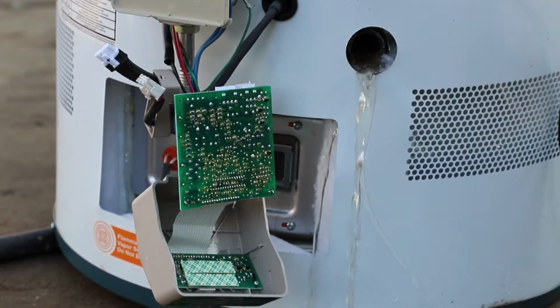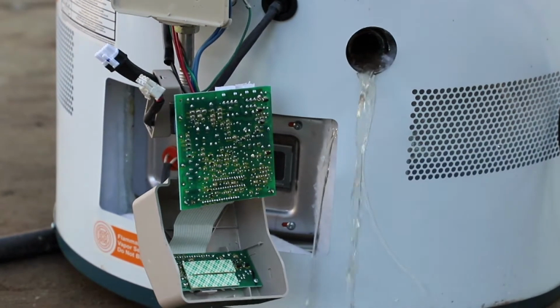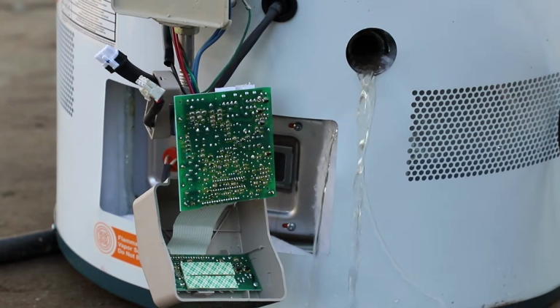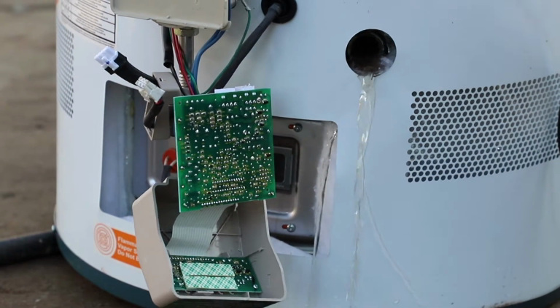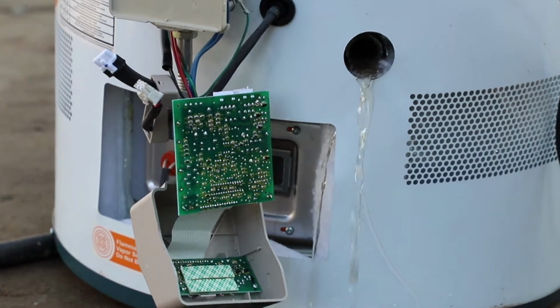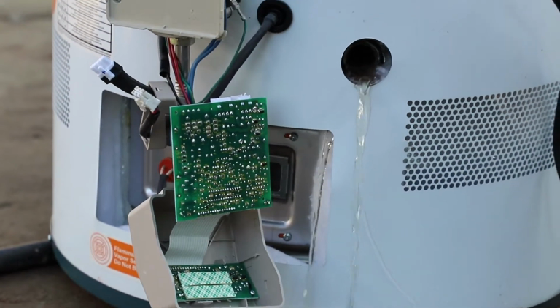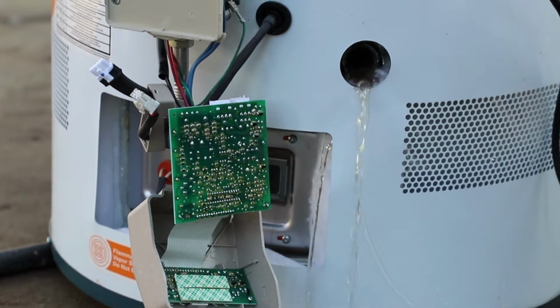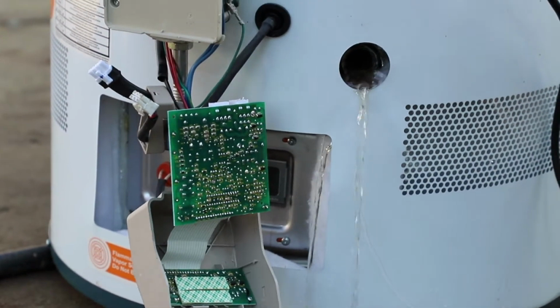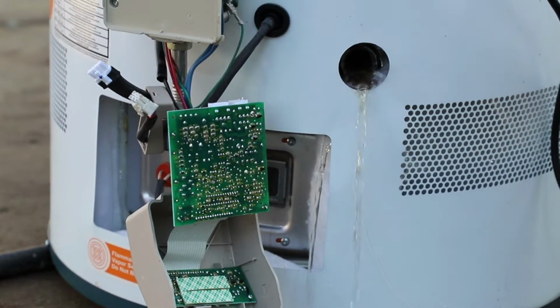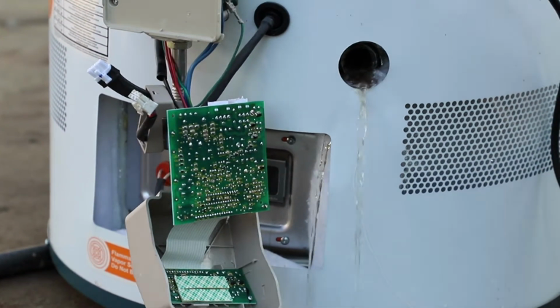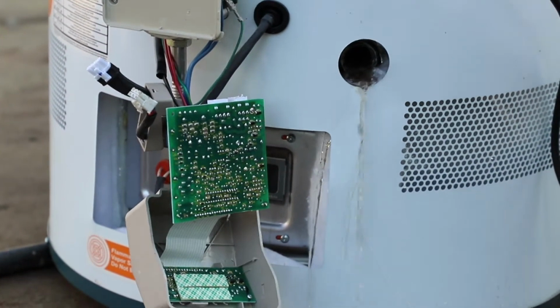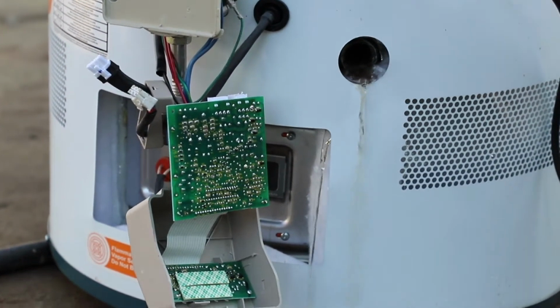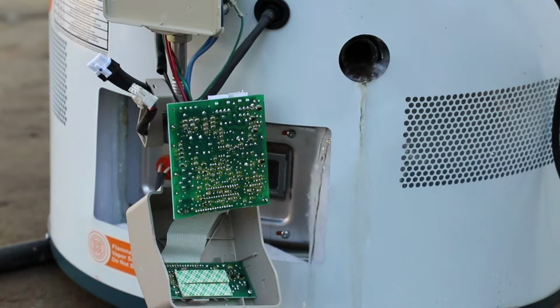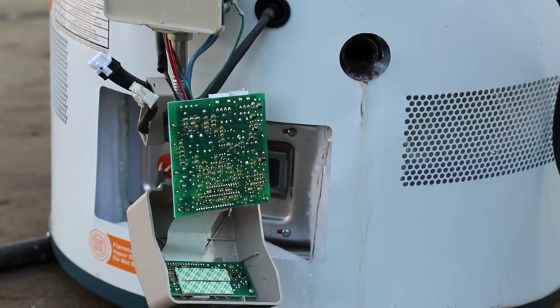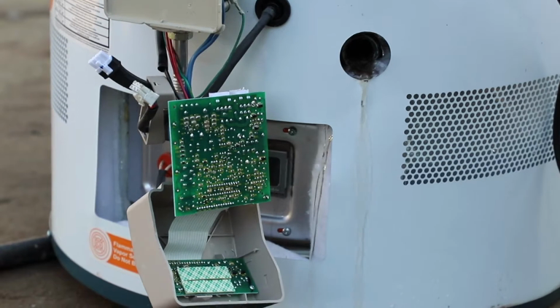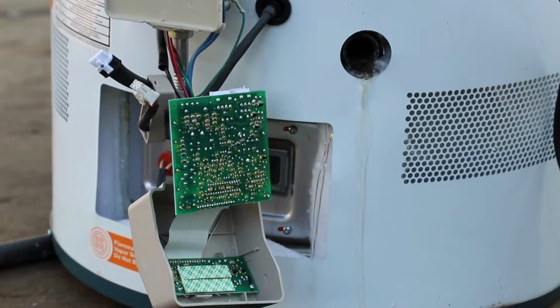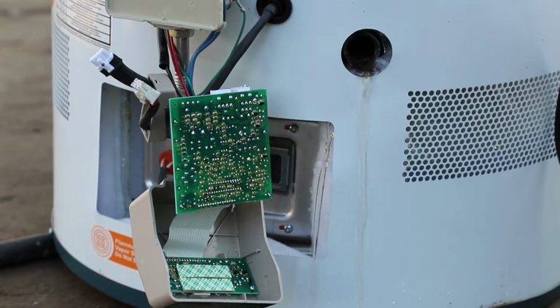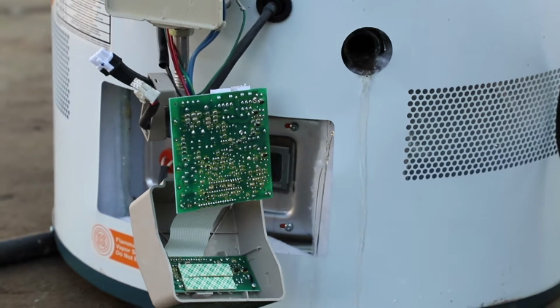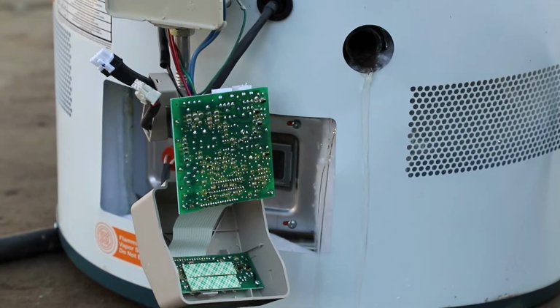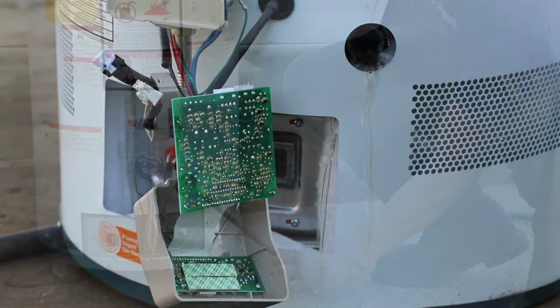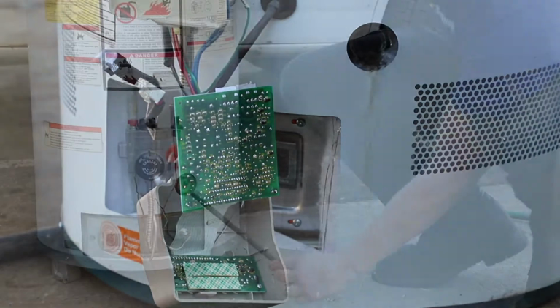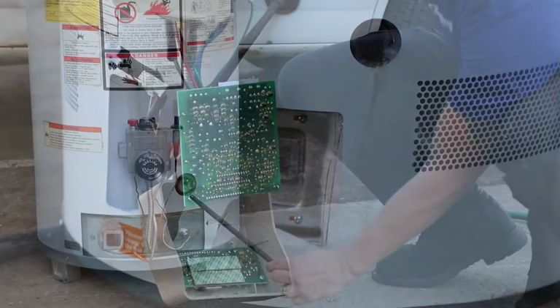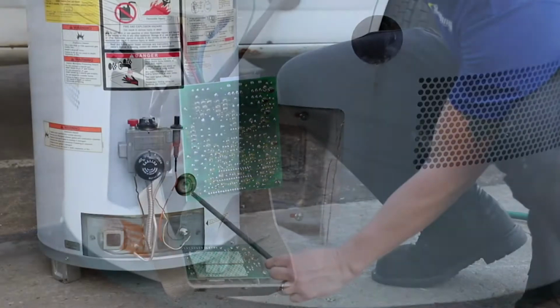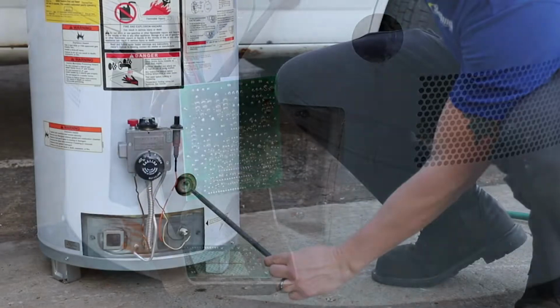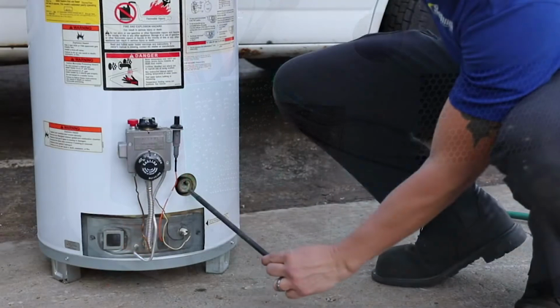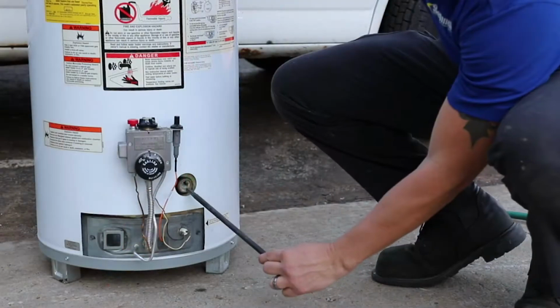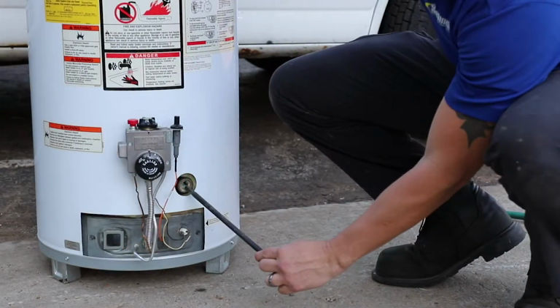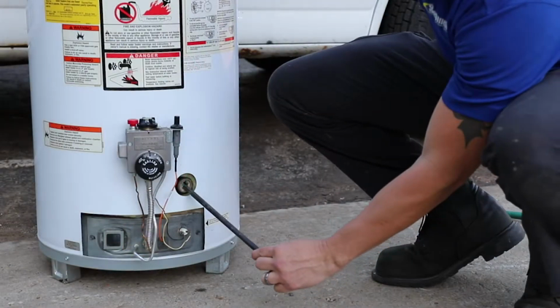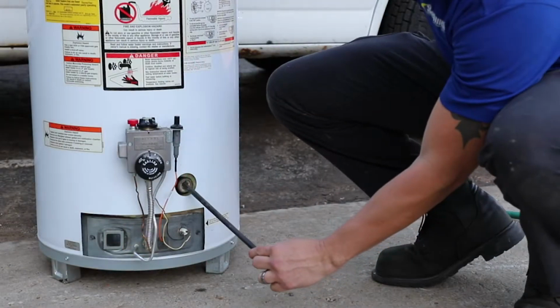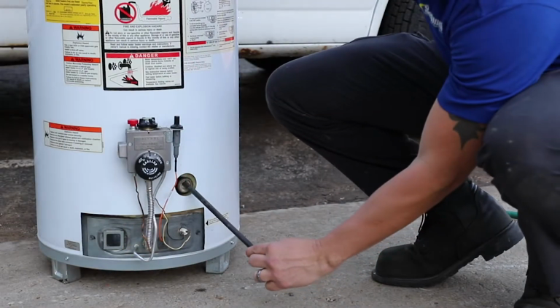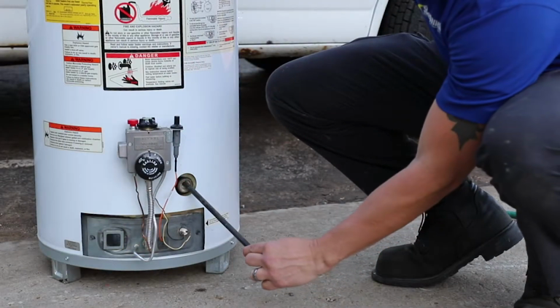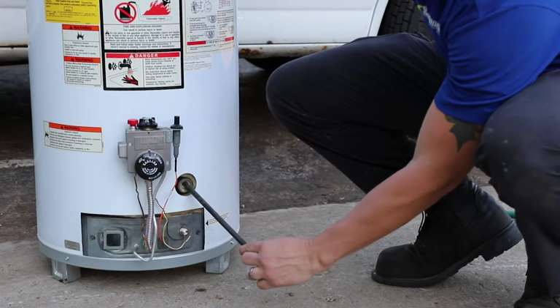You want to get that replaced, because if you cannot repair it and you go to mess with it, you'll probably break the pipe that's already falling apart.